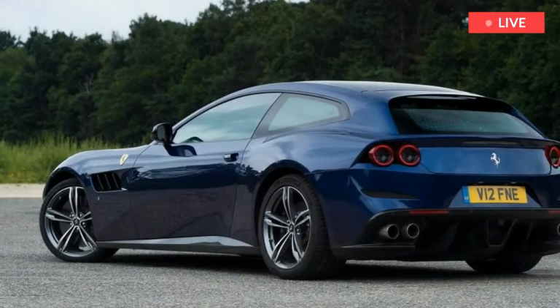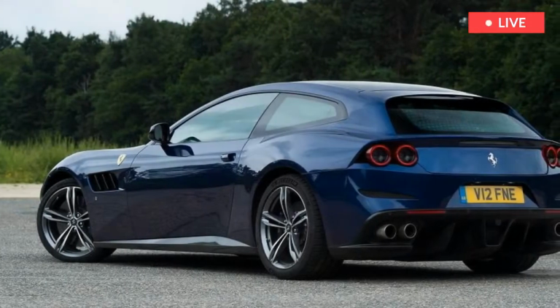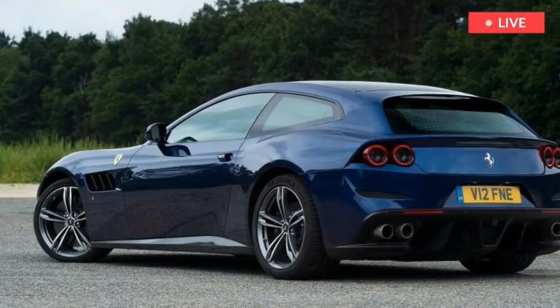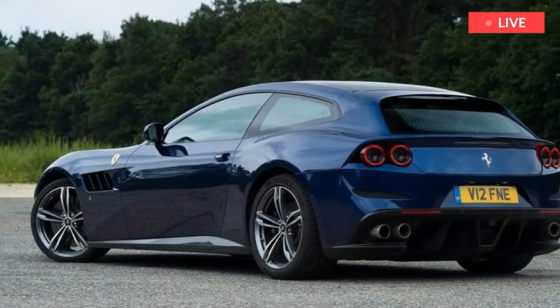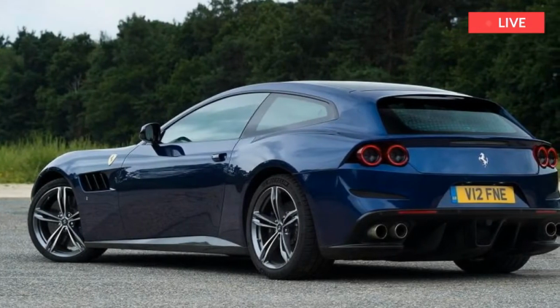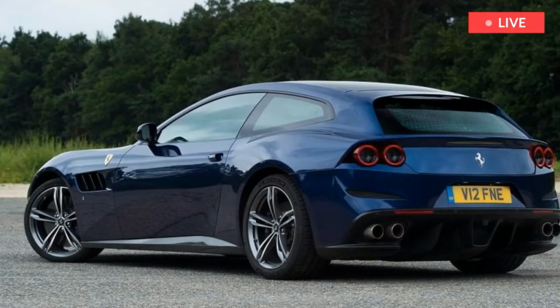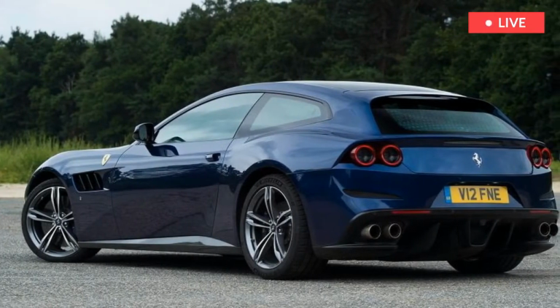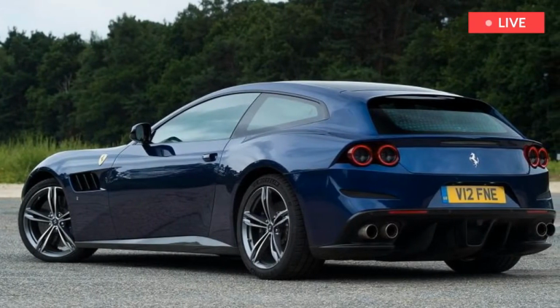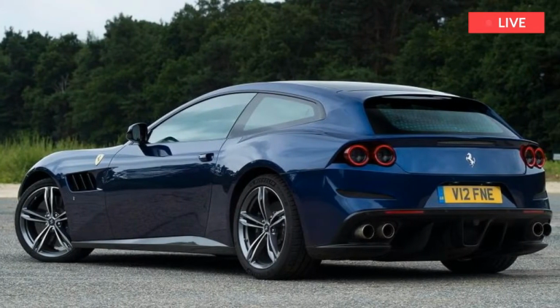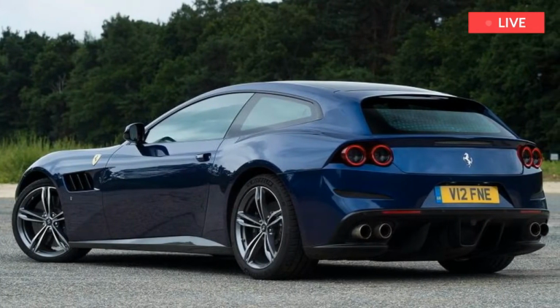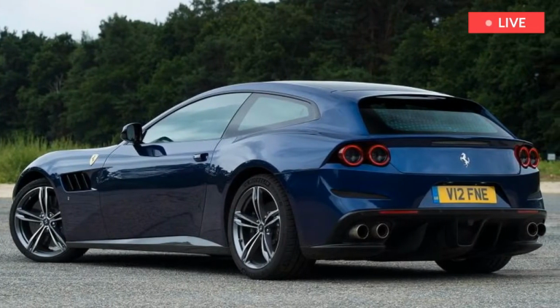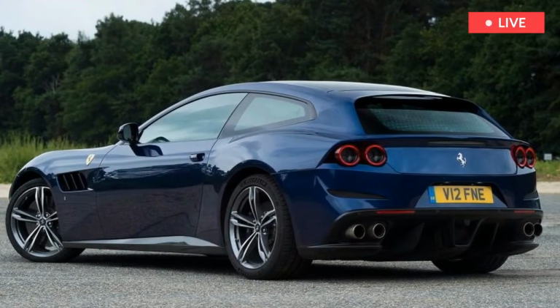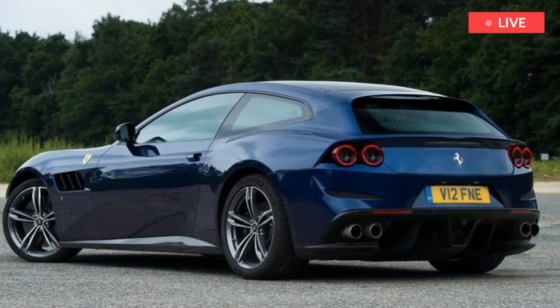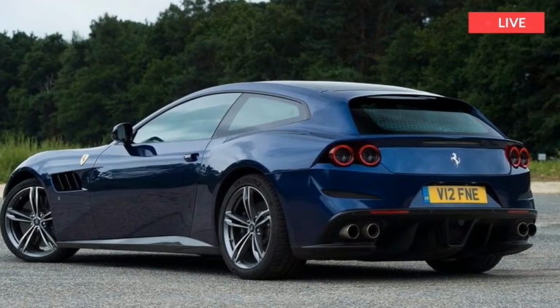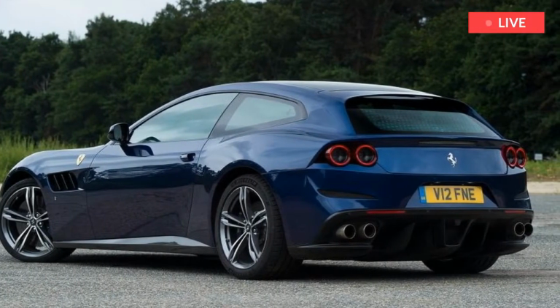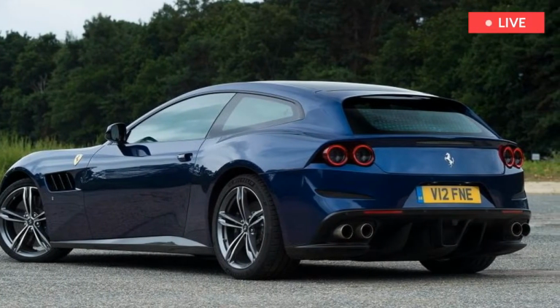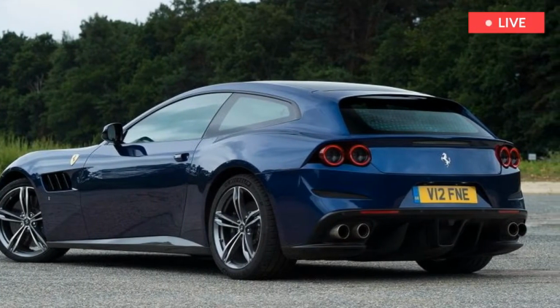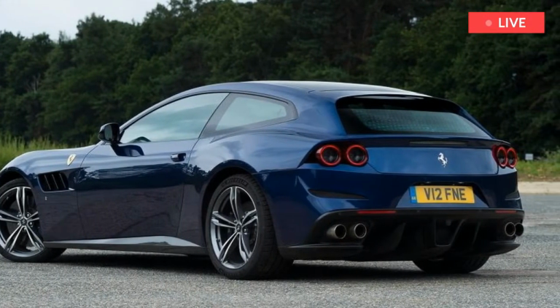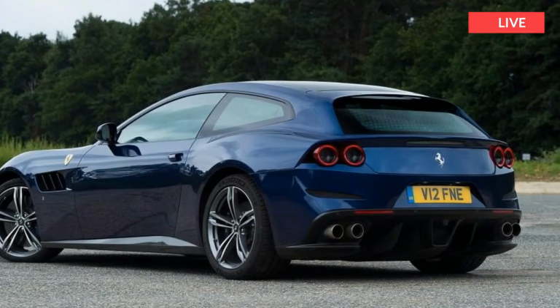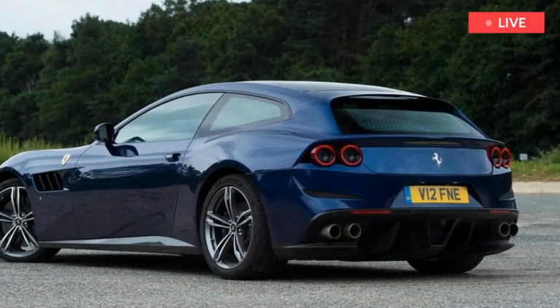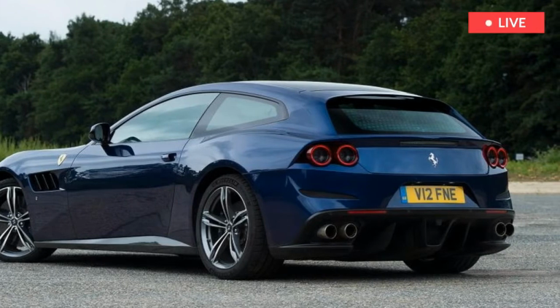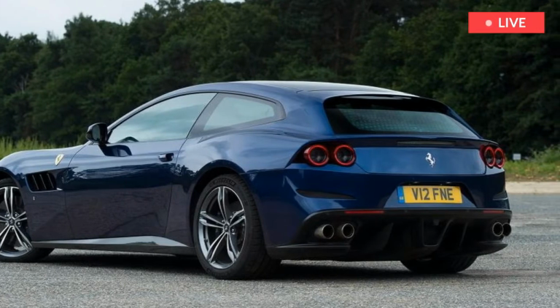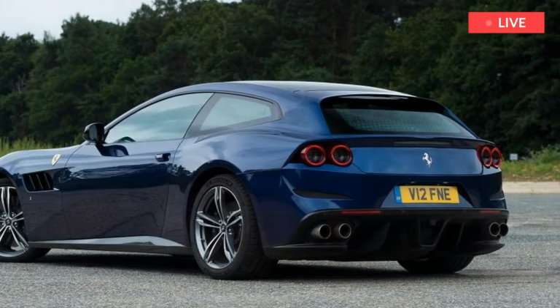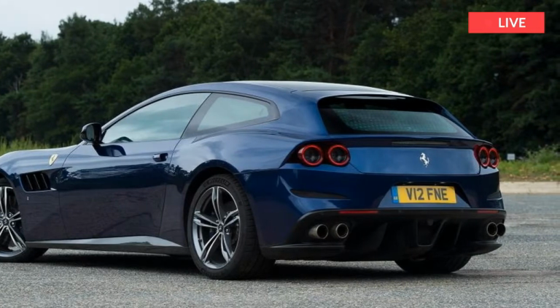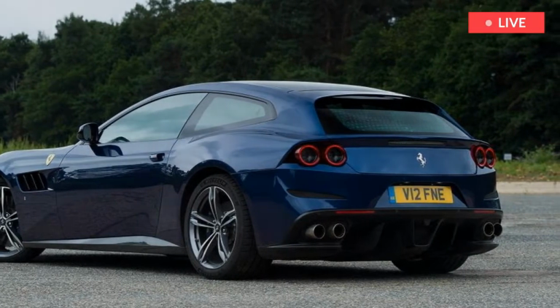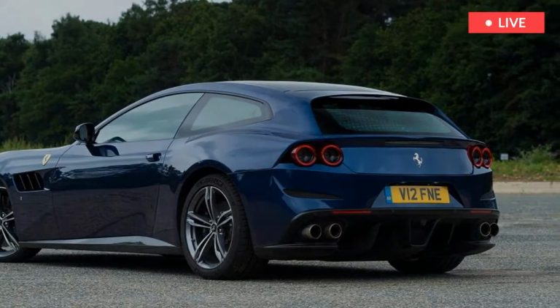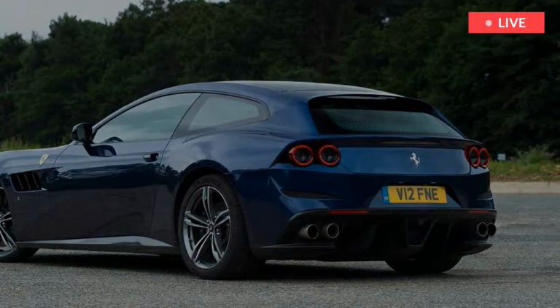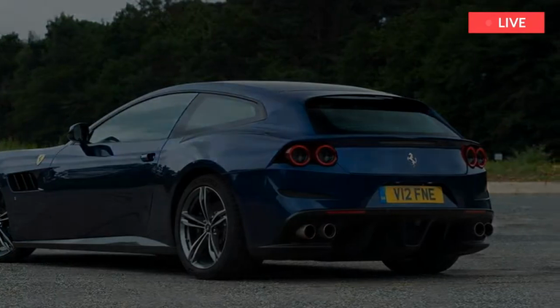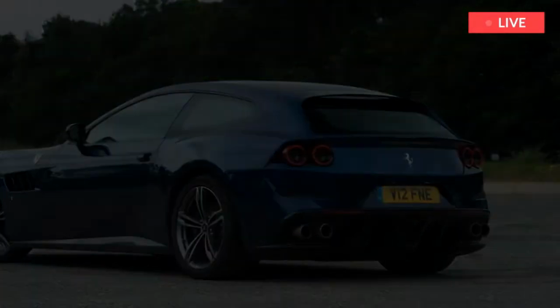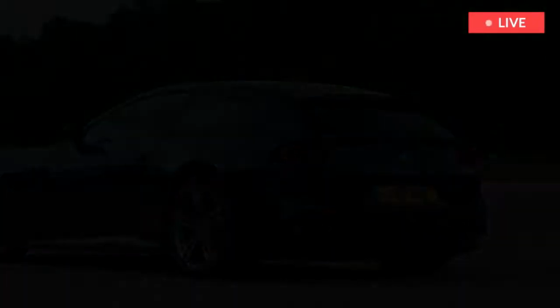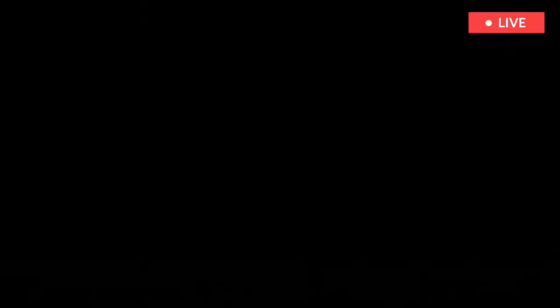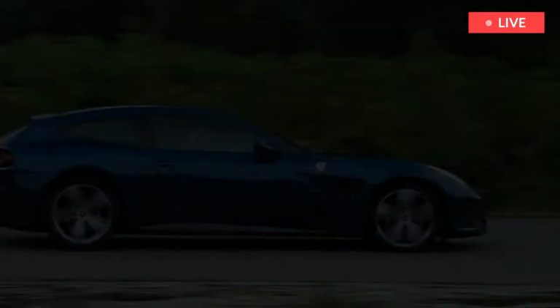Car brands talk a lot about emotion, but much of it is engineered or contrived. Not with this V12.